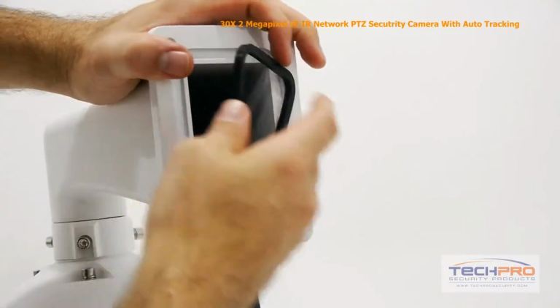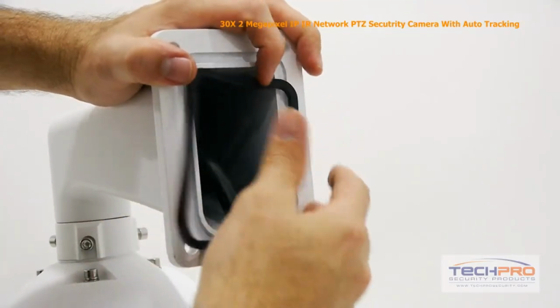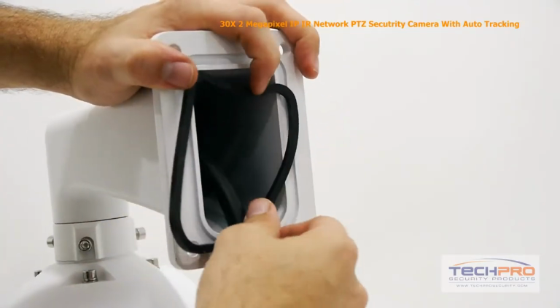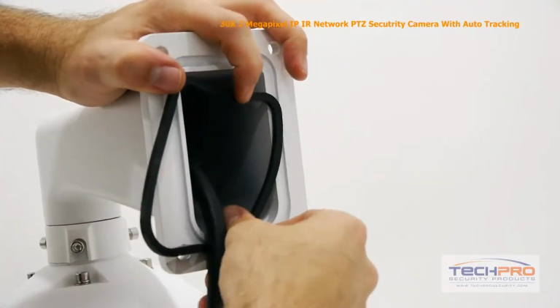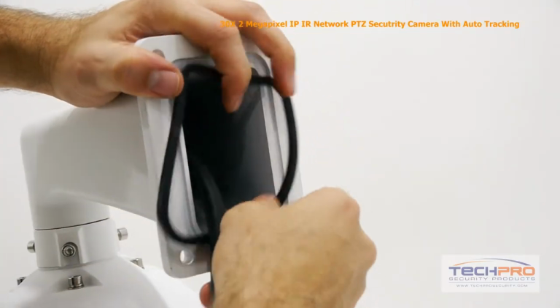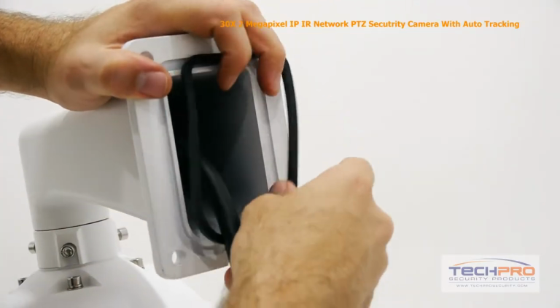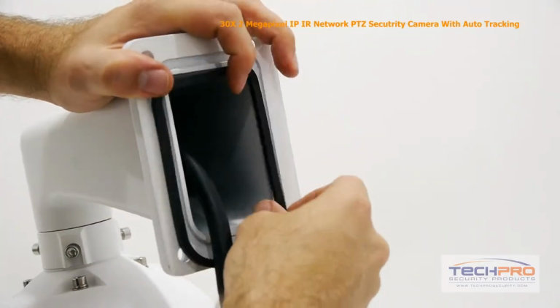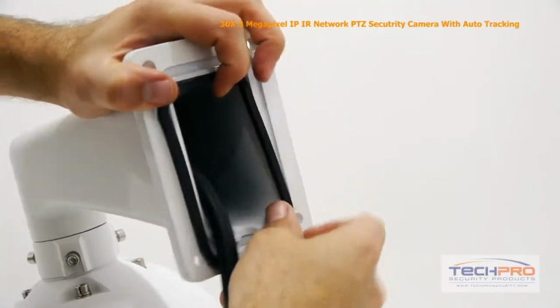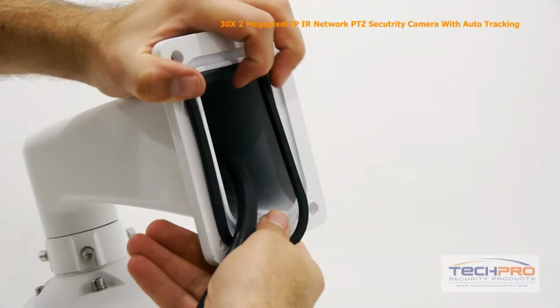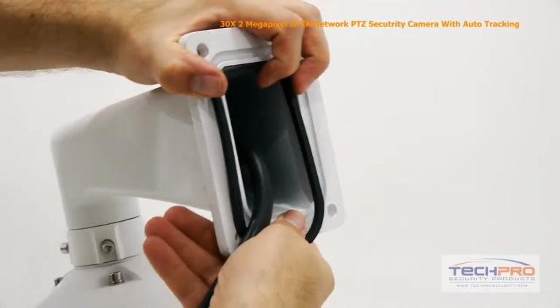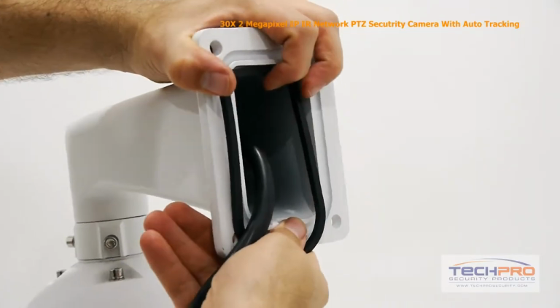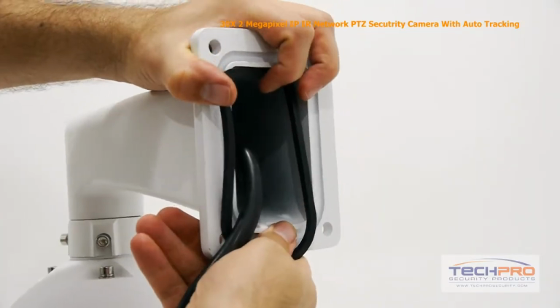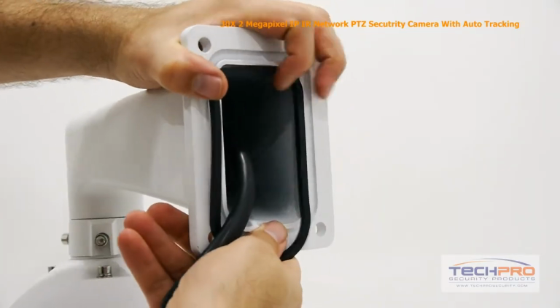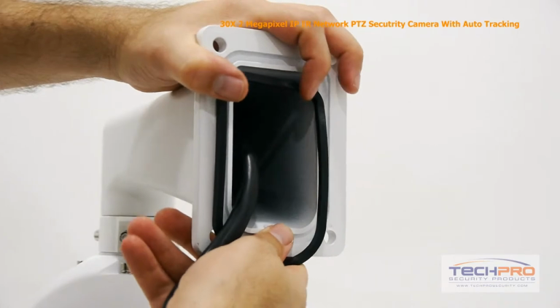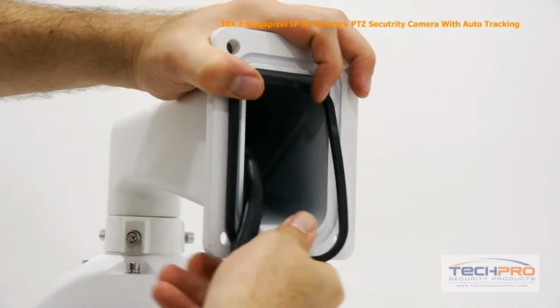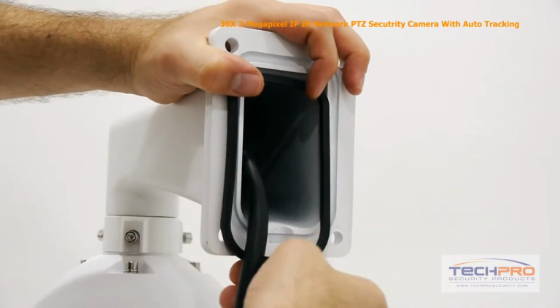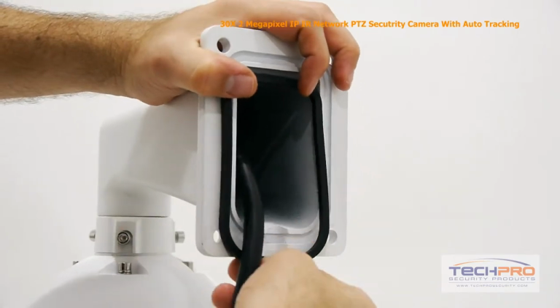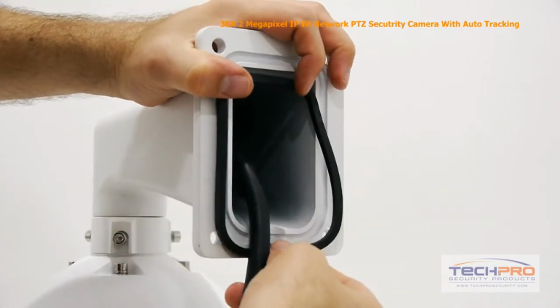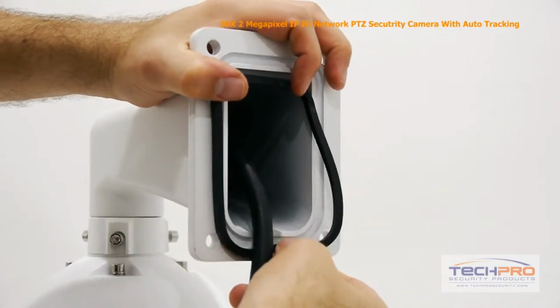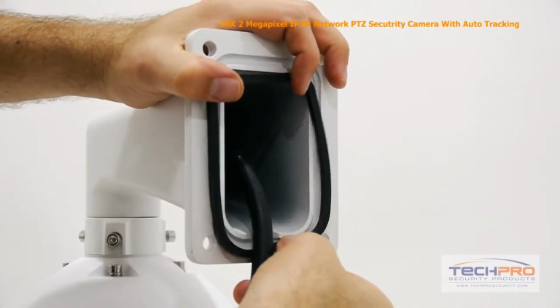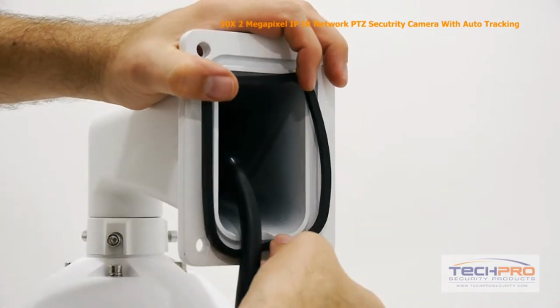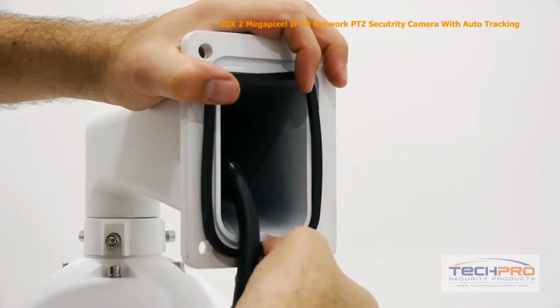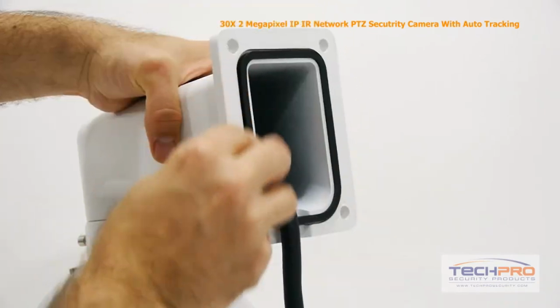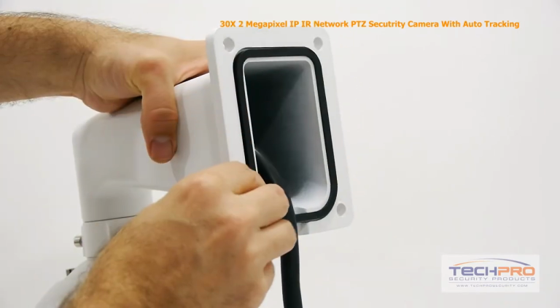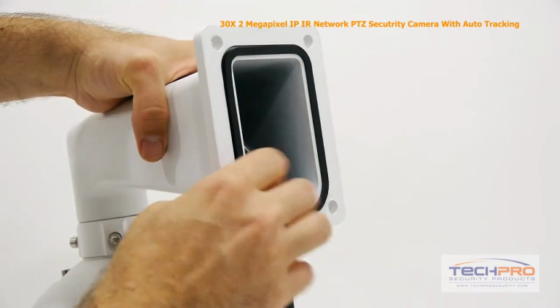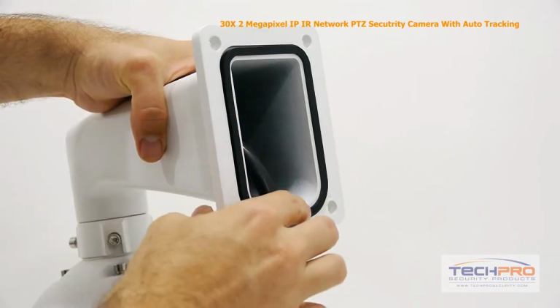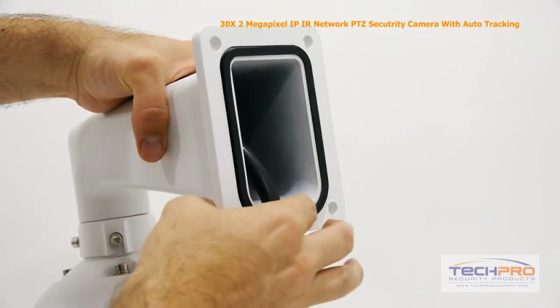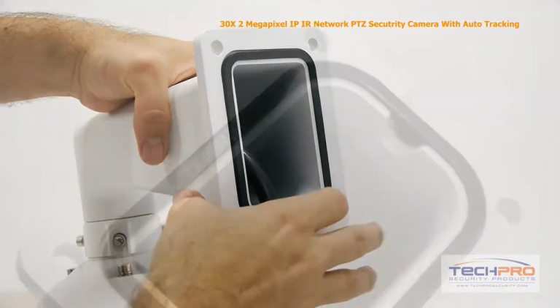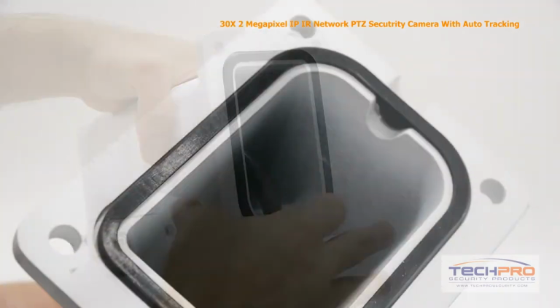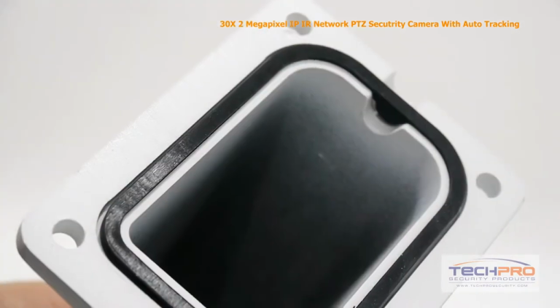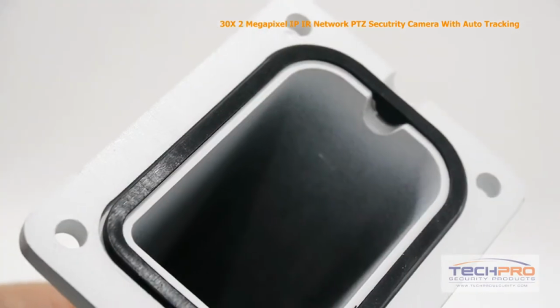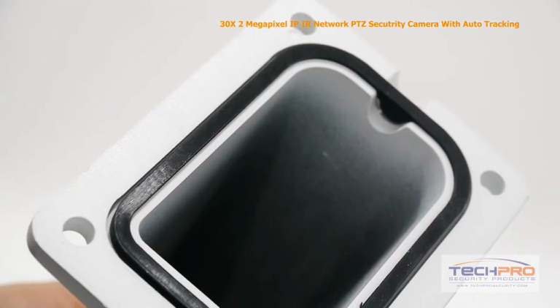Attach the weather seal to the base of the wall mount, making sure that the lip on the bottom of the seal is facing the indentation on the lower side of the mount.